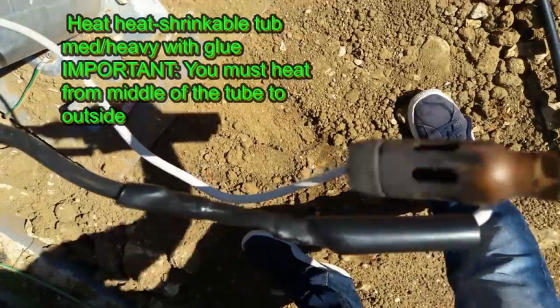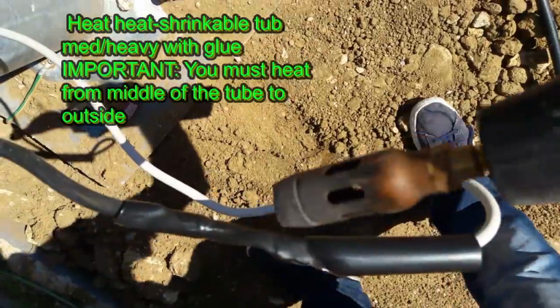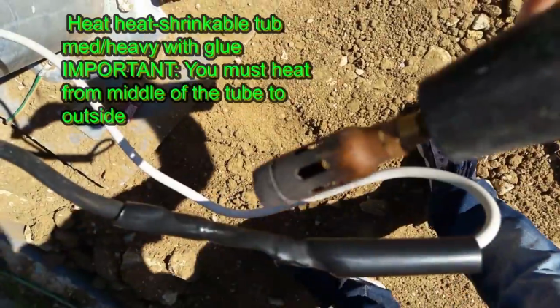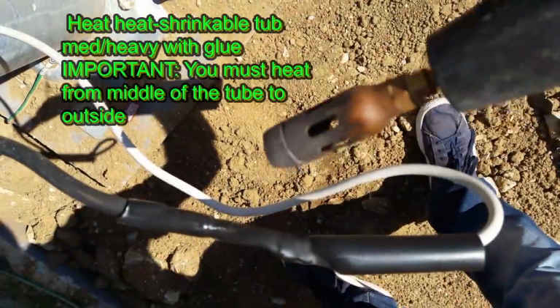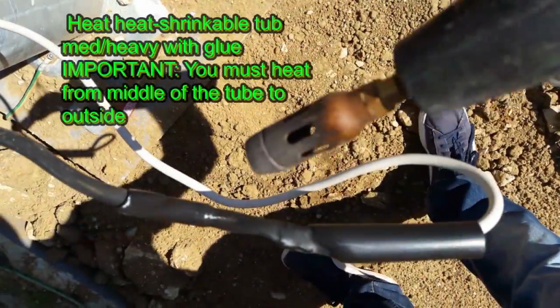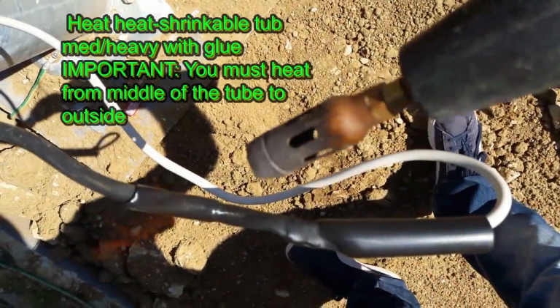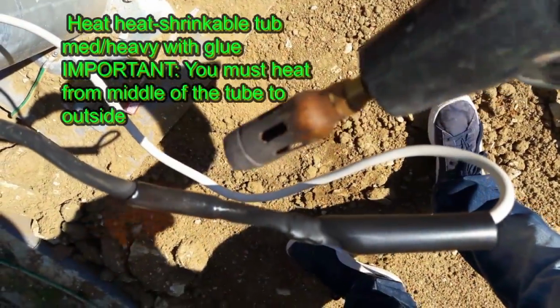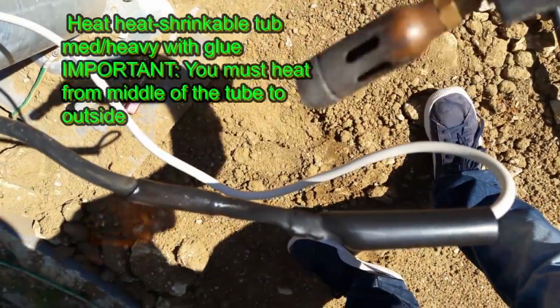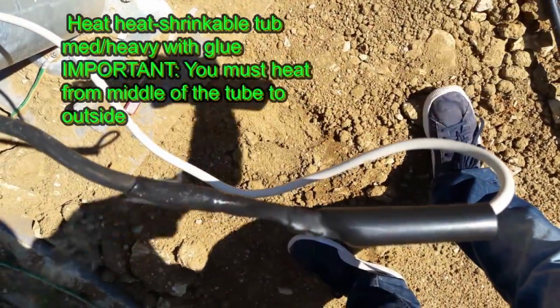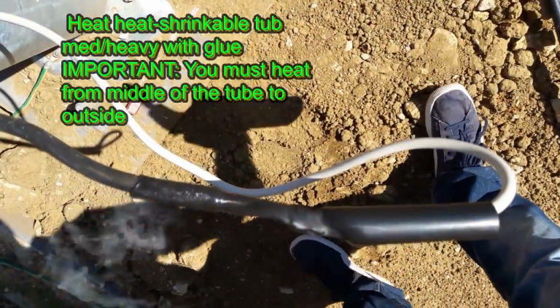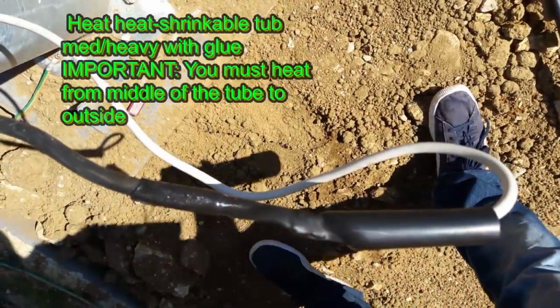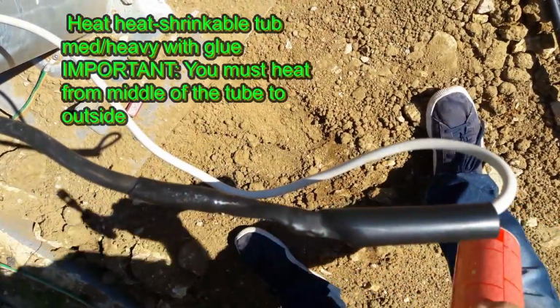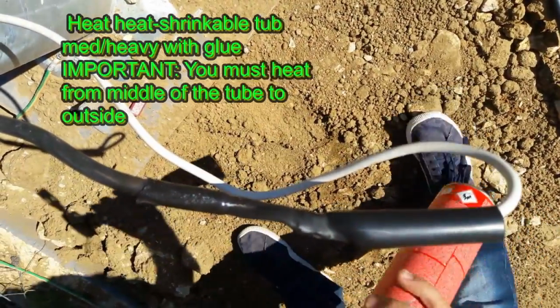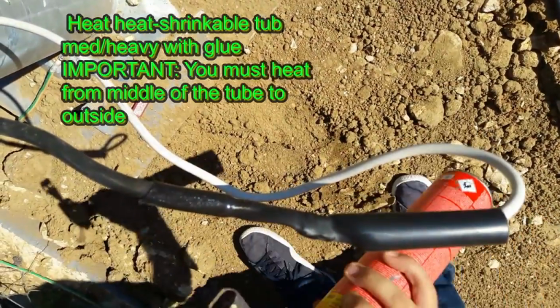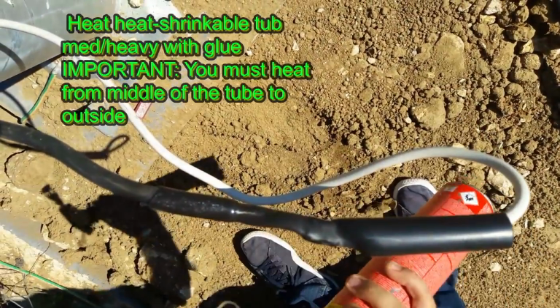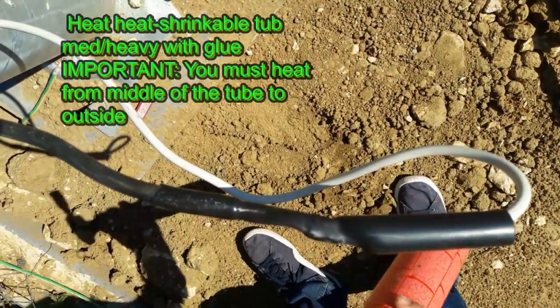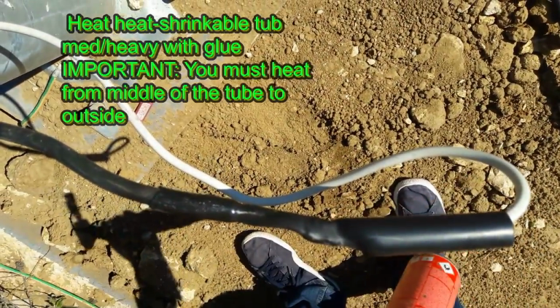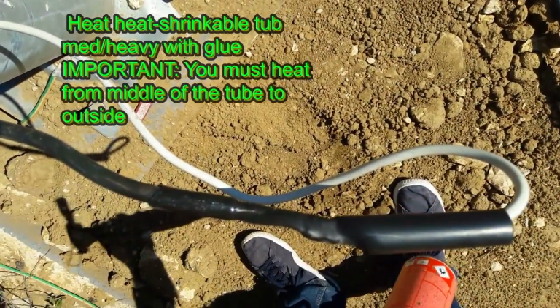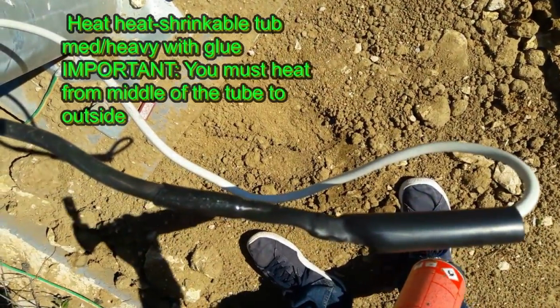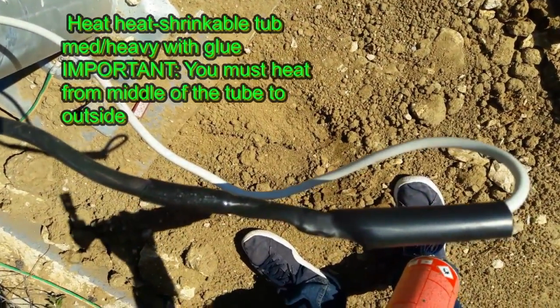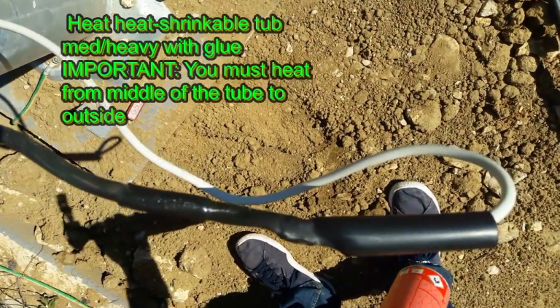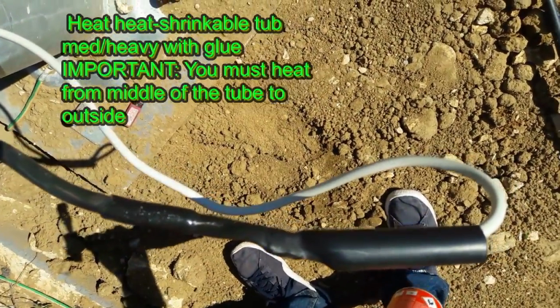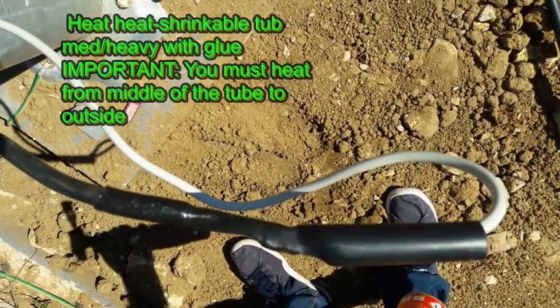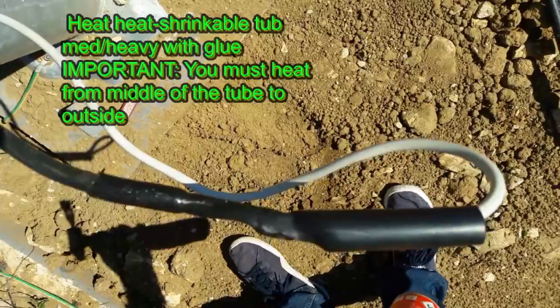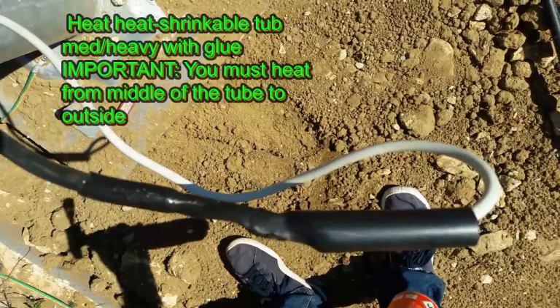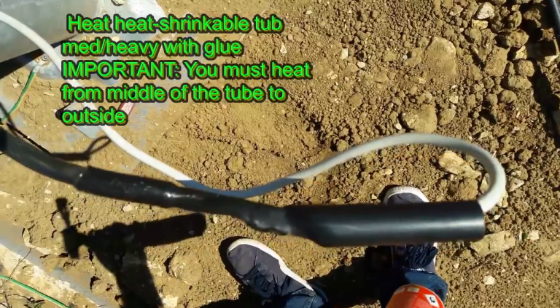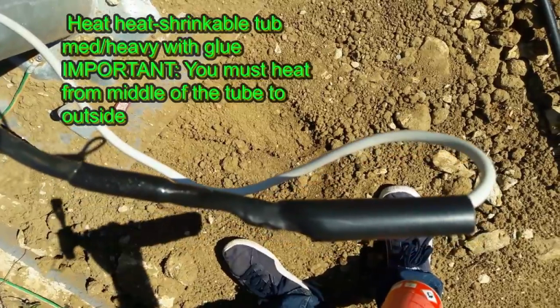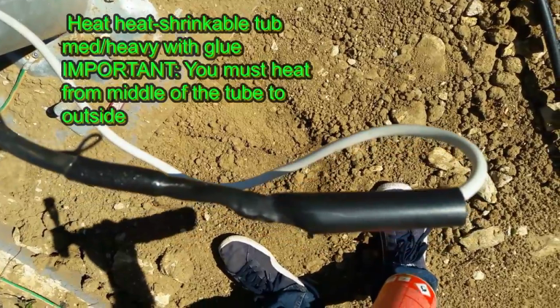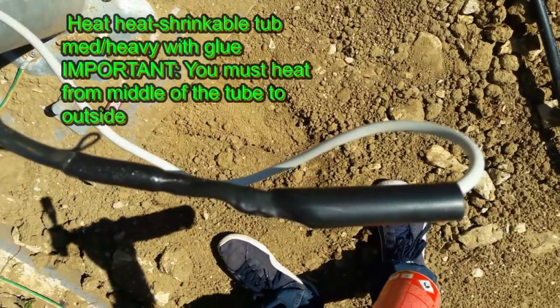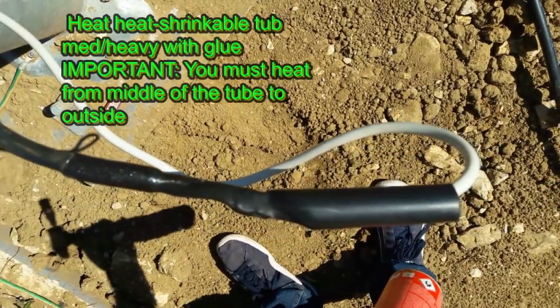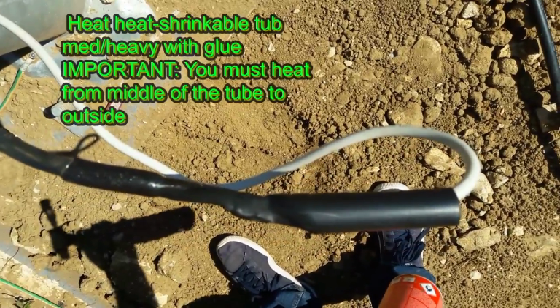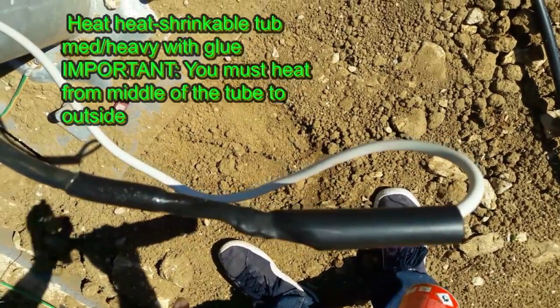Heat the heat shrinkable tube med heavy with glue. You must heat from the middle of the tube to the outside.